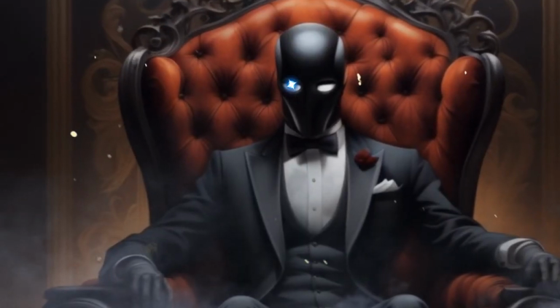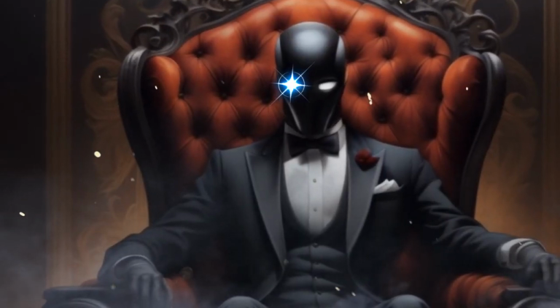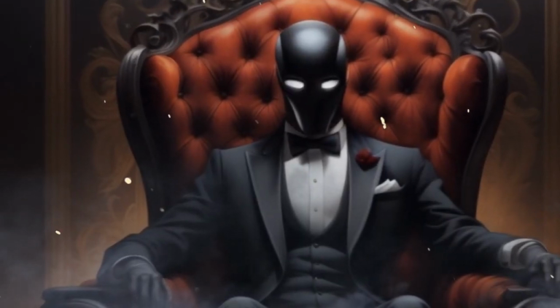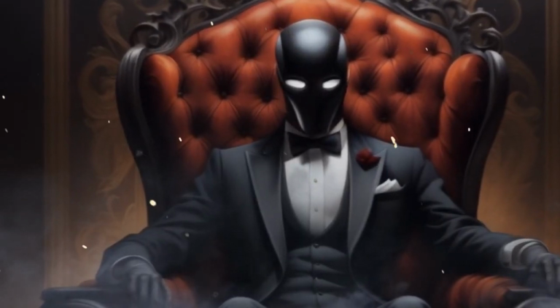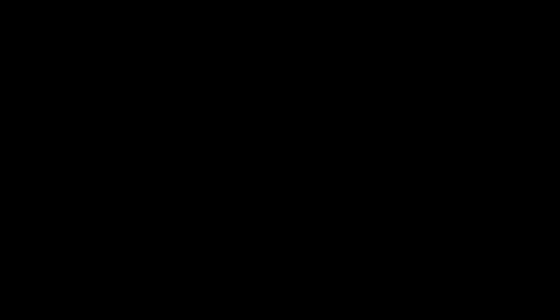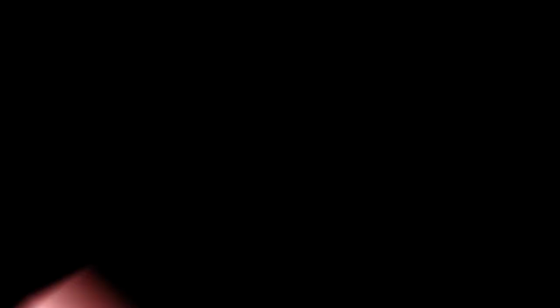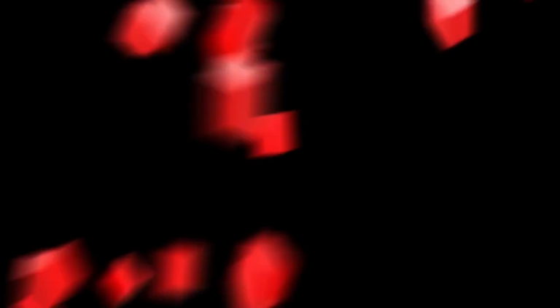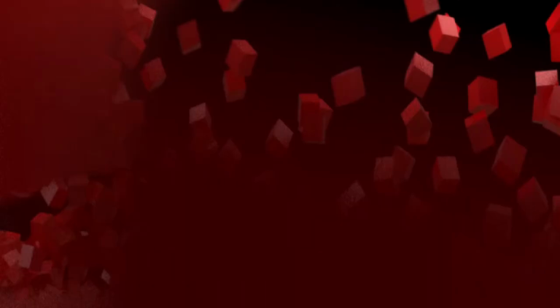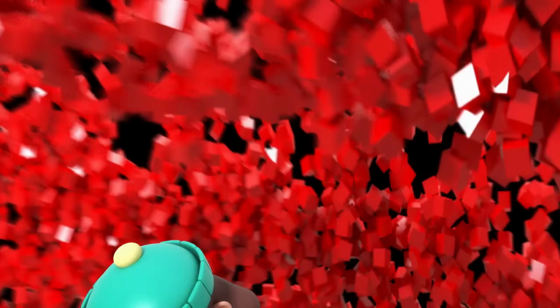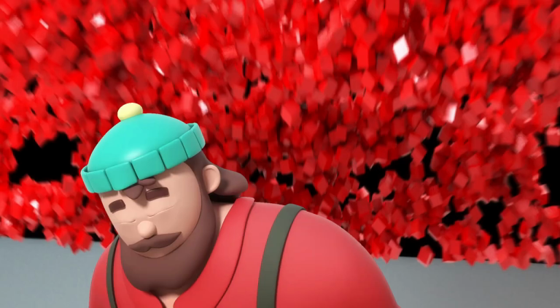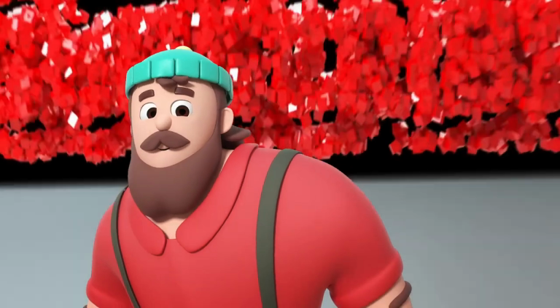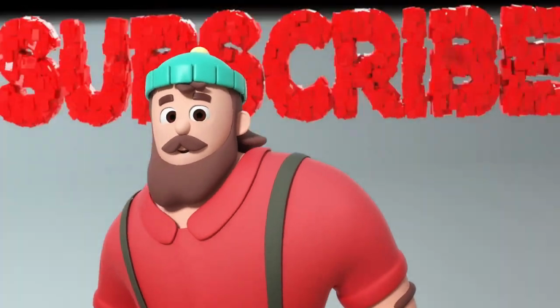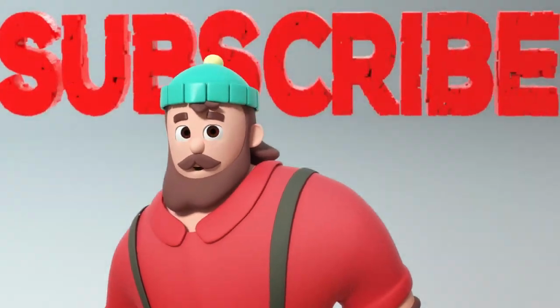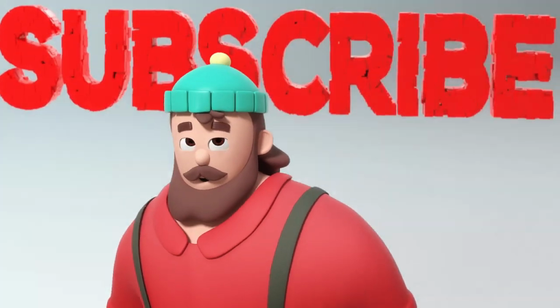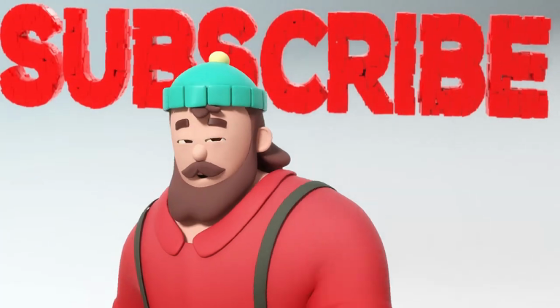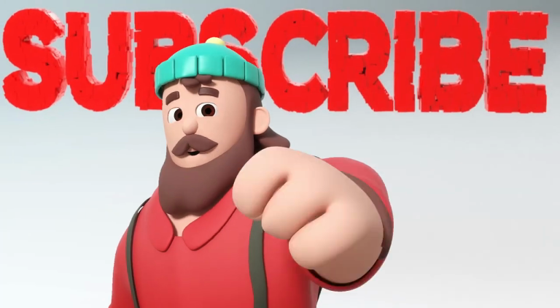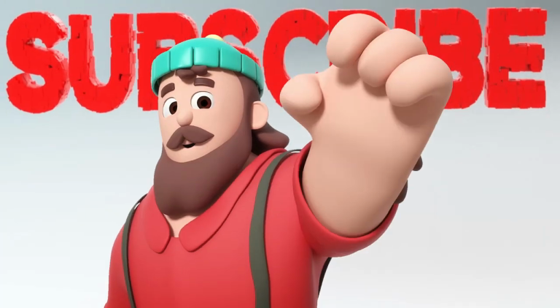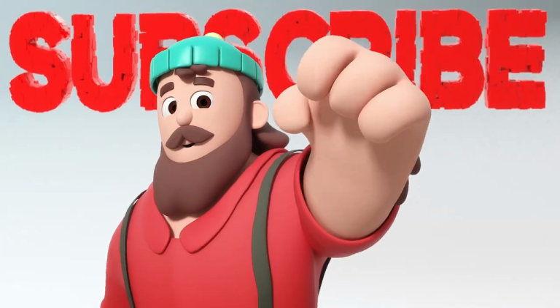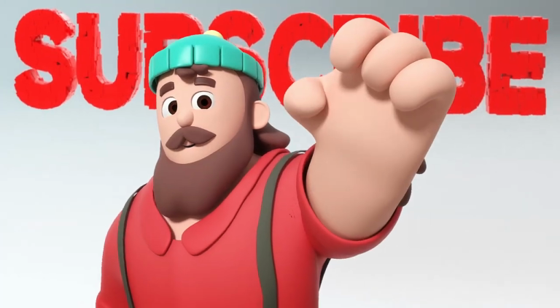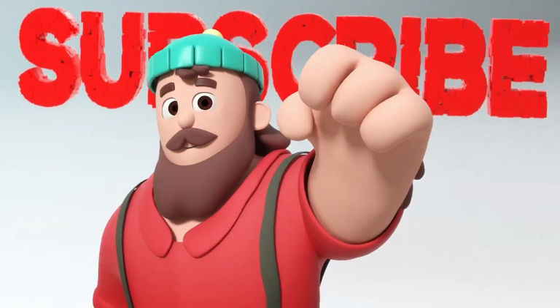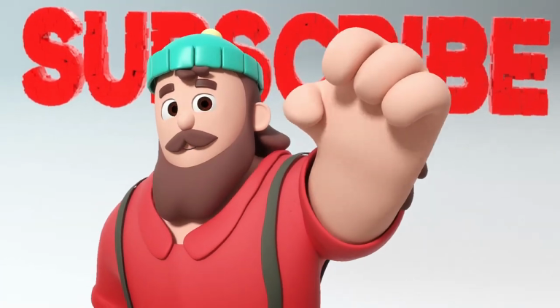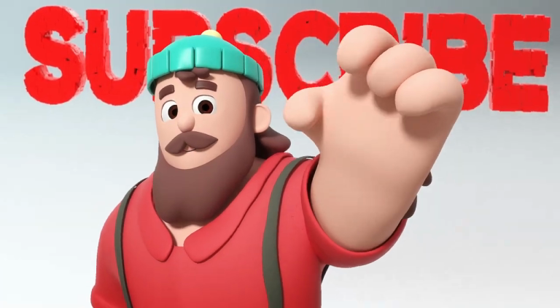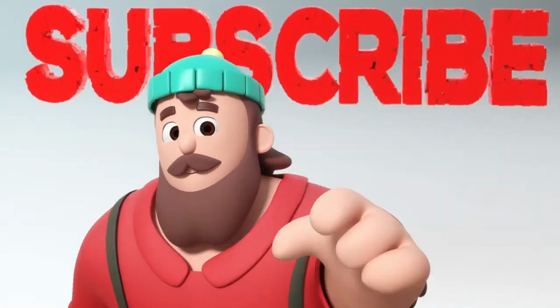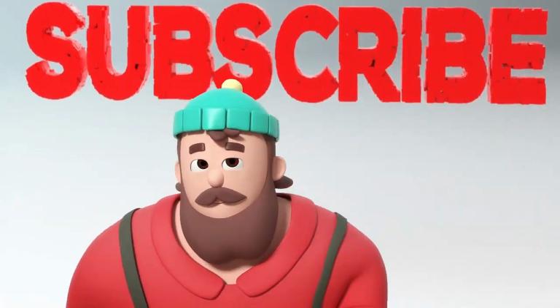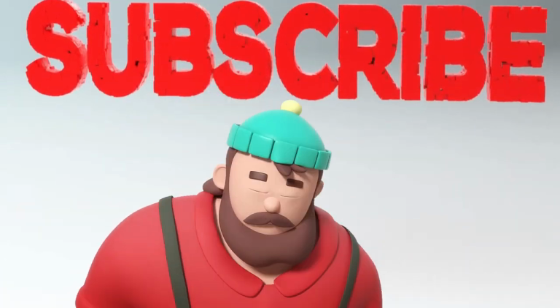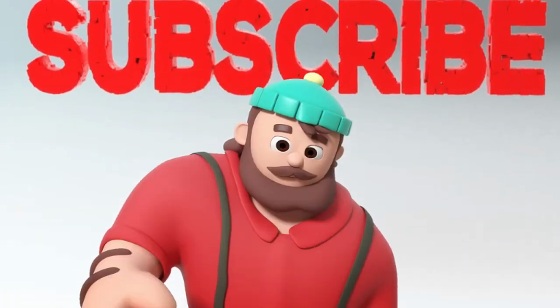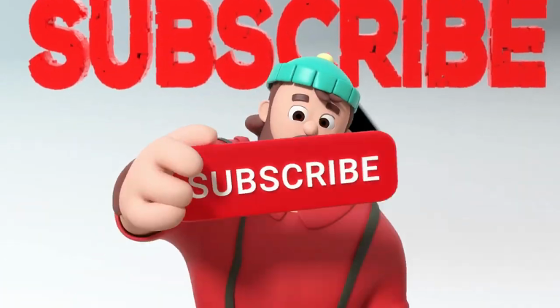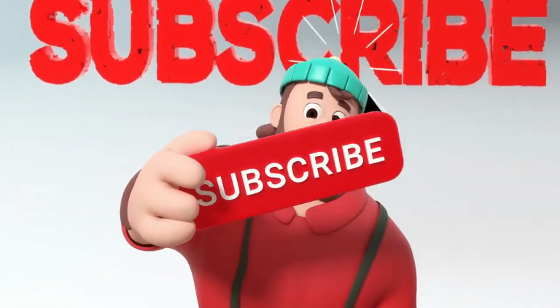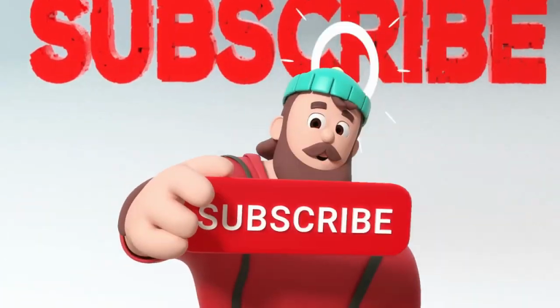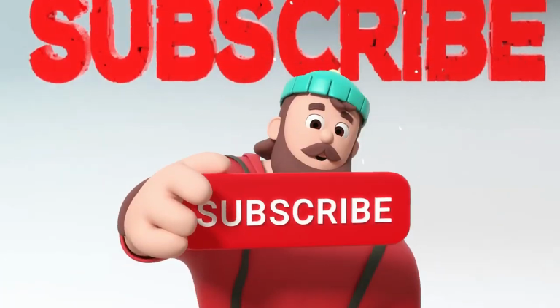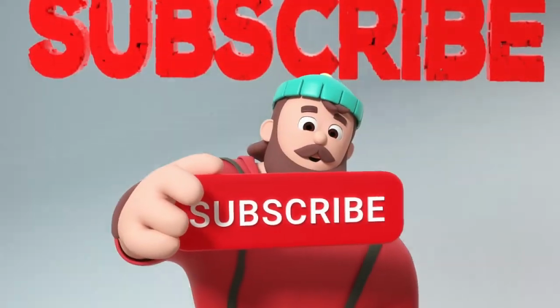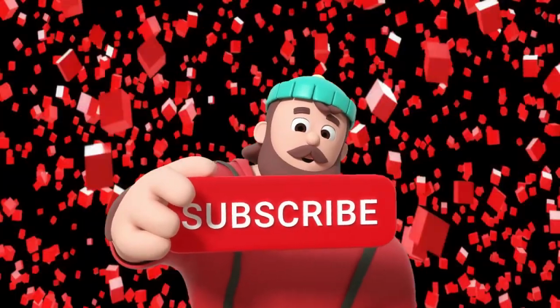Join our digital party and let's turn those virtual chuckles into real smiles. Subscribe now.